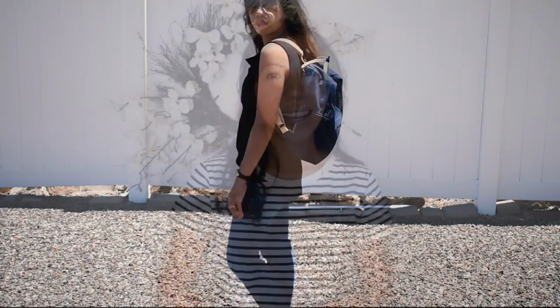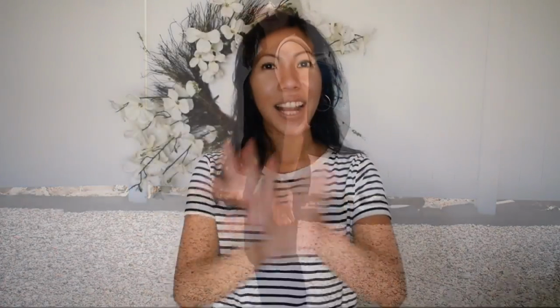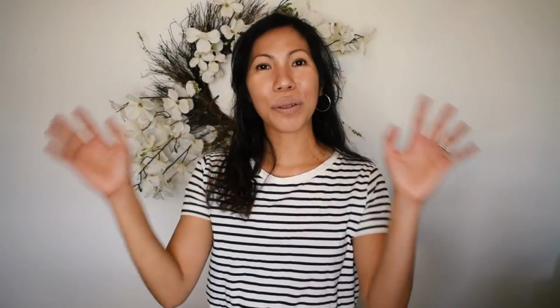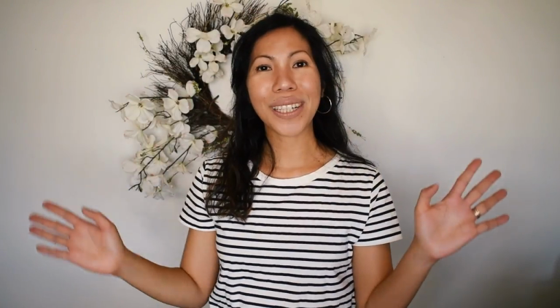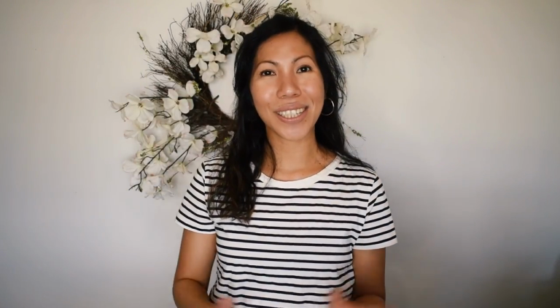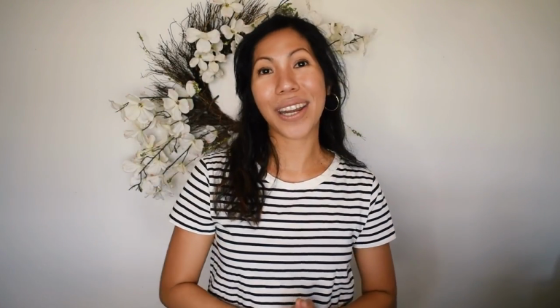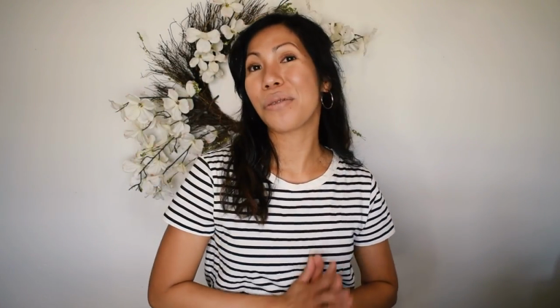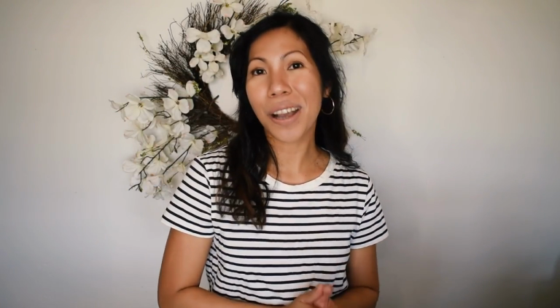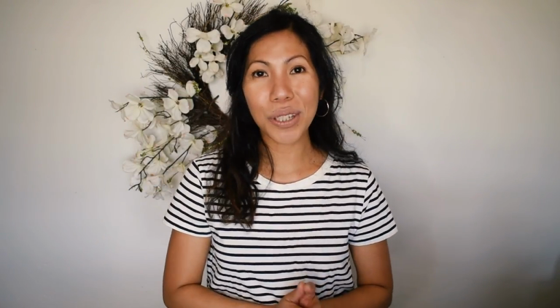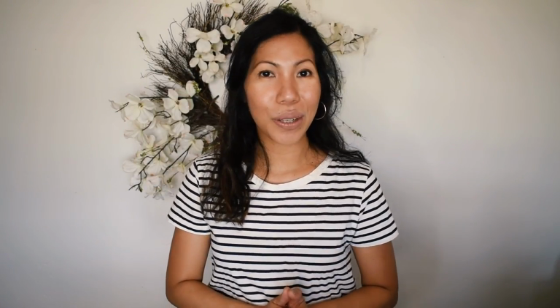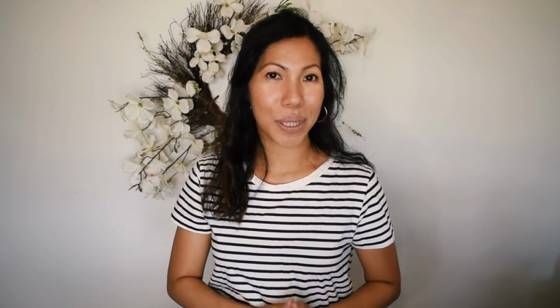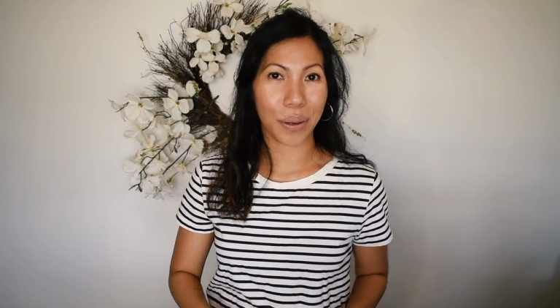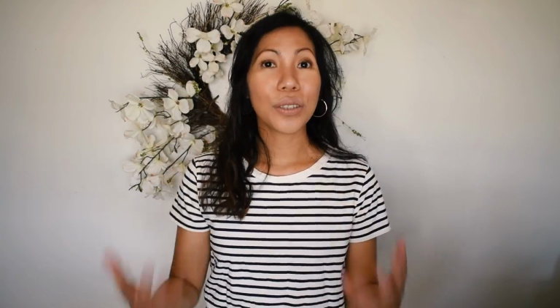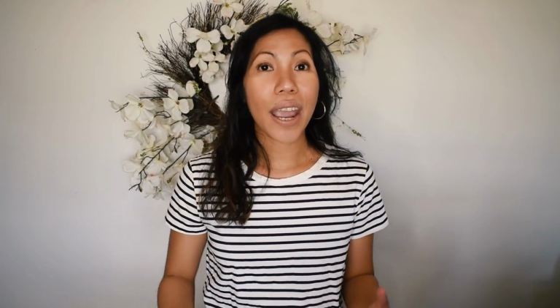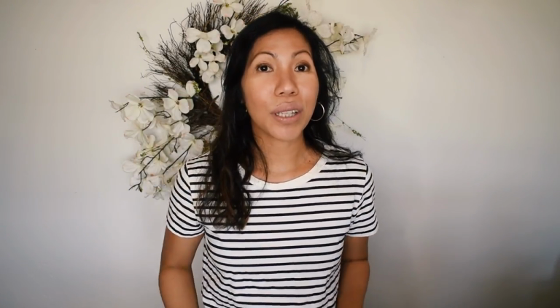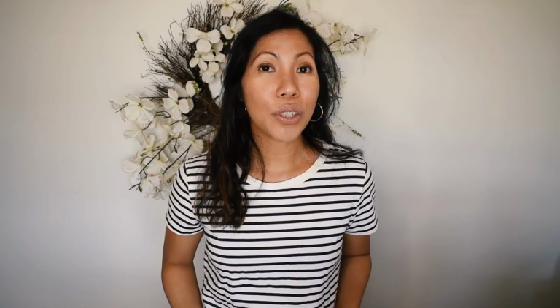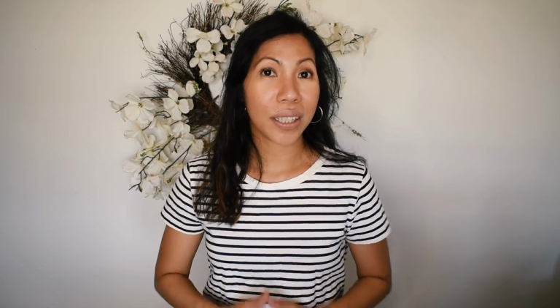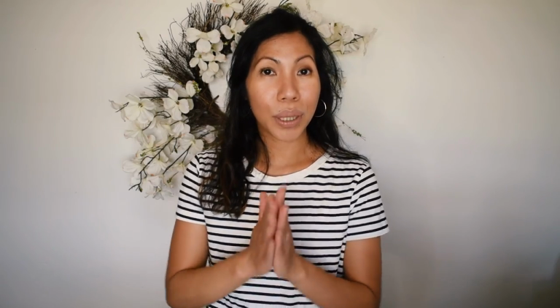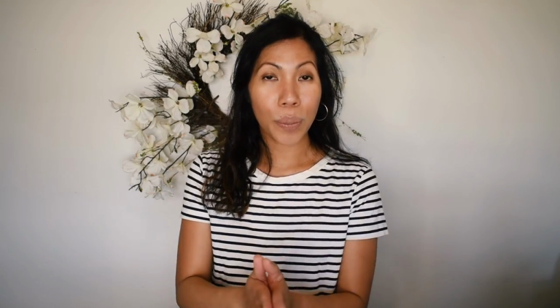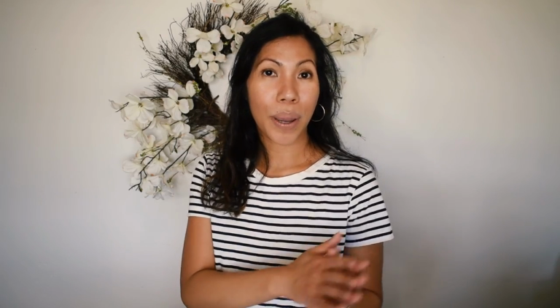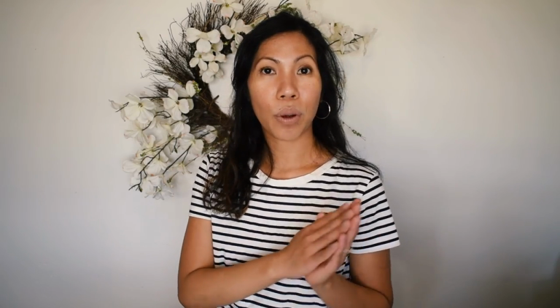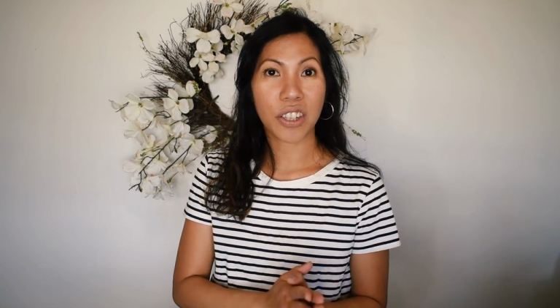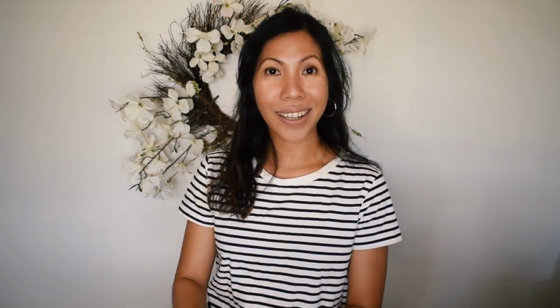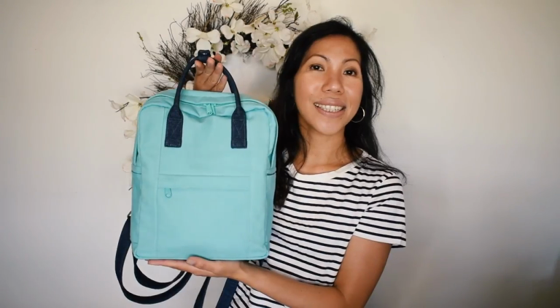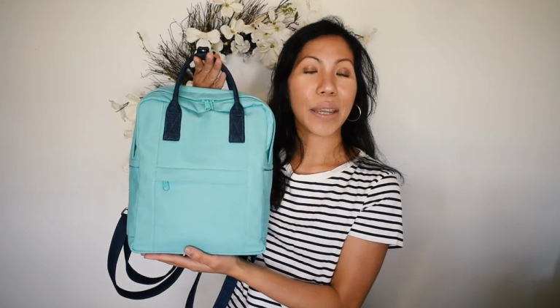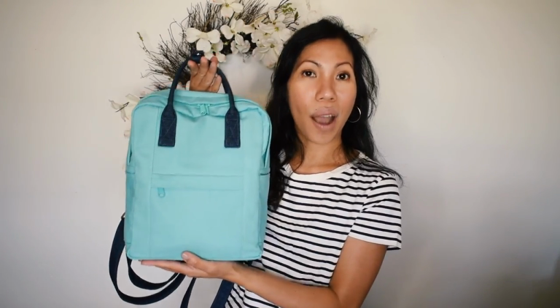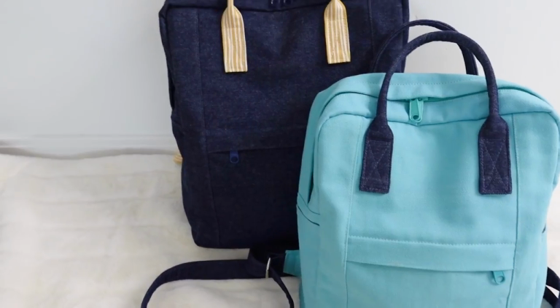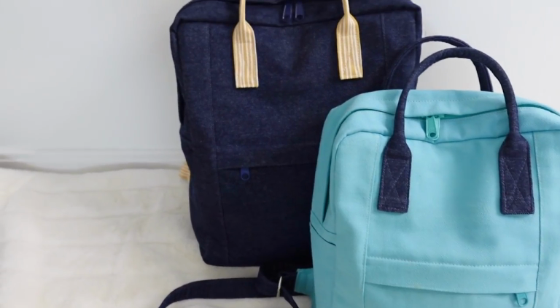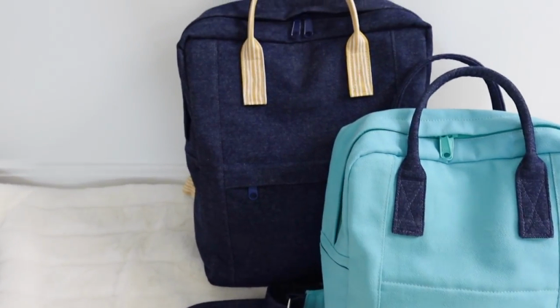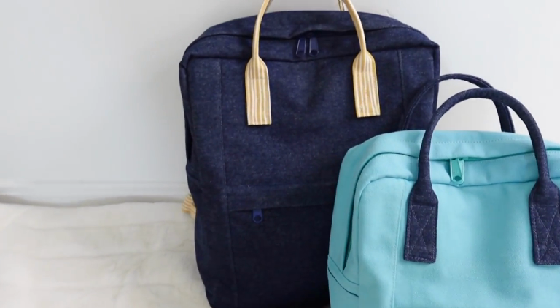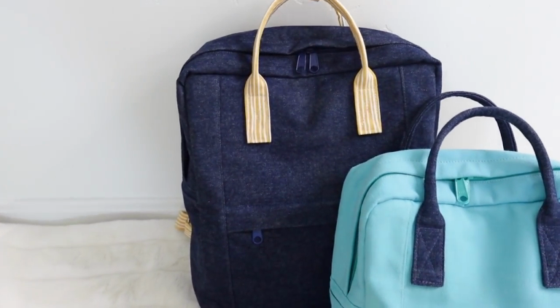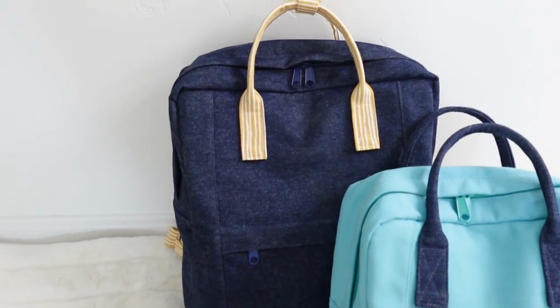Hello everyone, this is Yoann and welcome to a new episode. Today I would love to share the Biru backpack project. This is a boxy type kind of backpack.